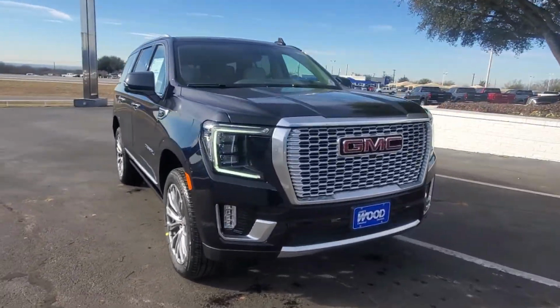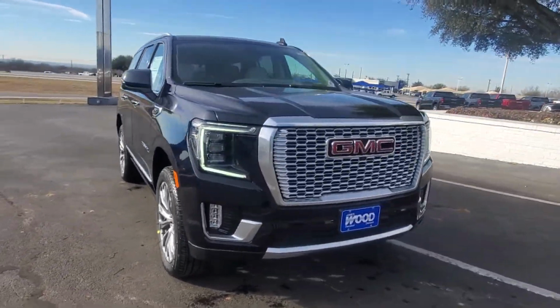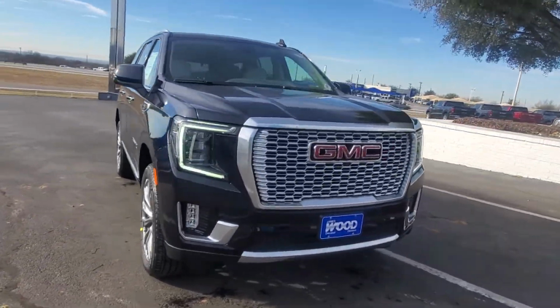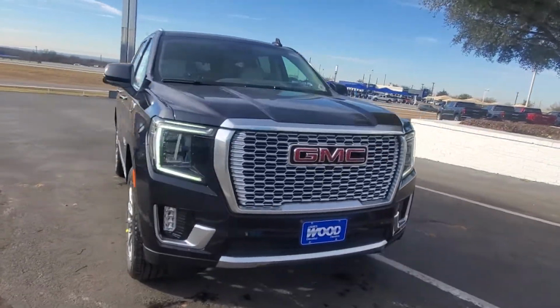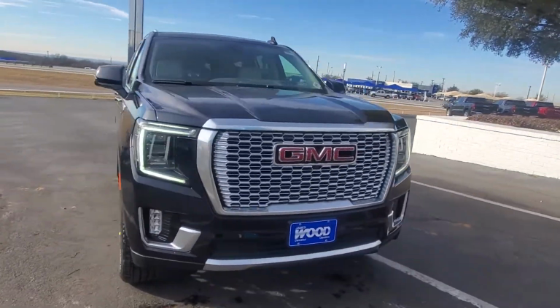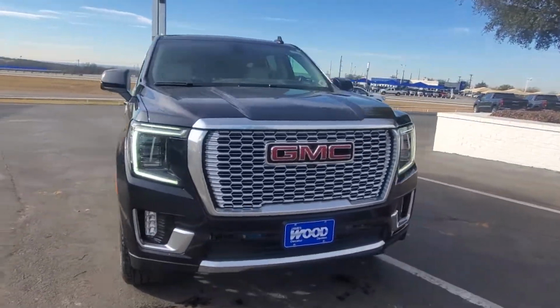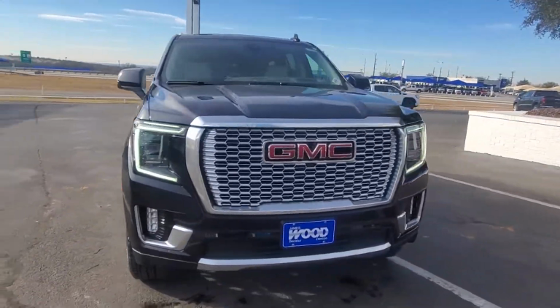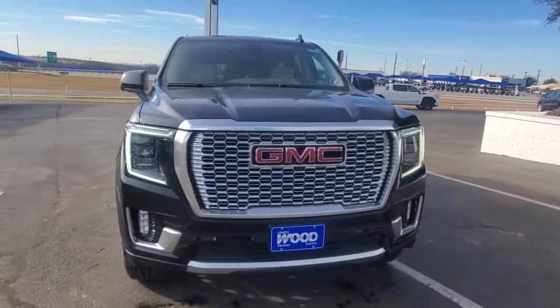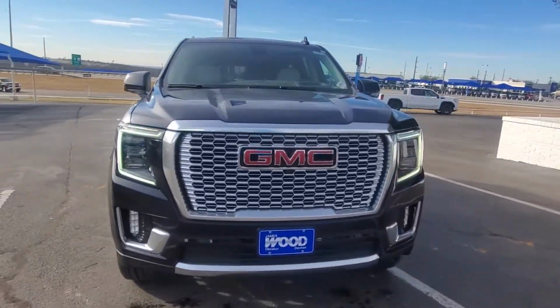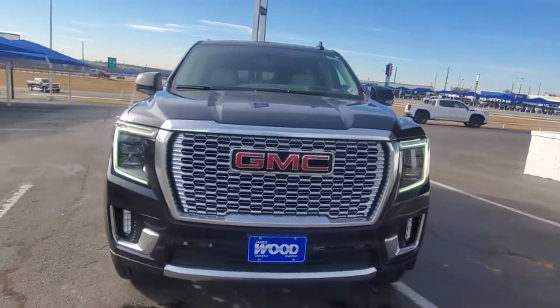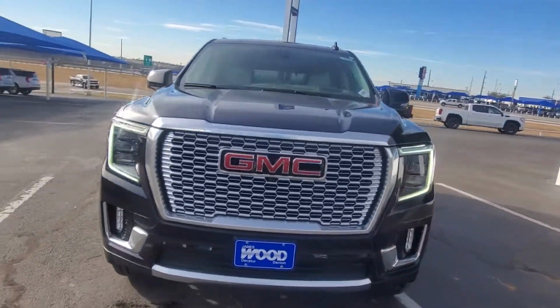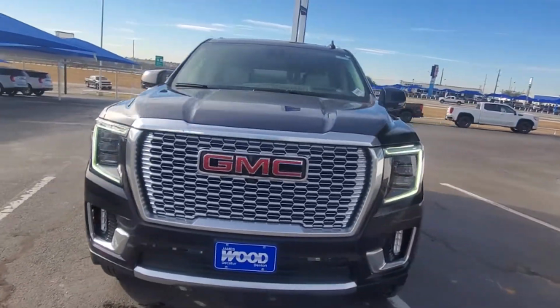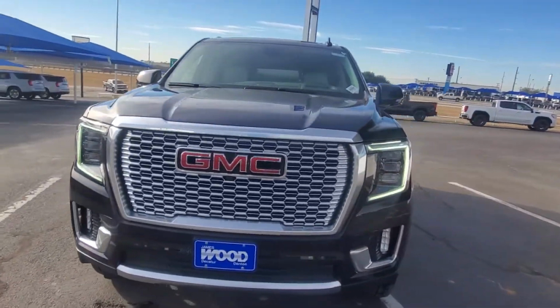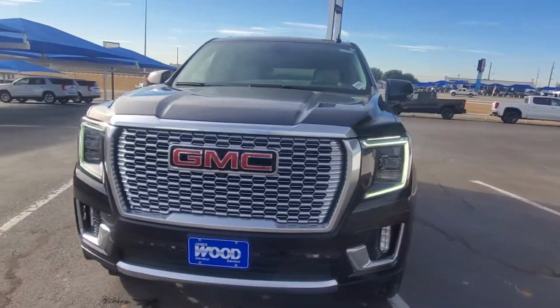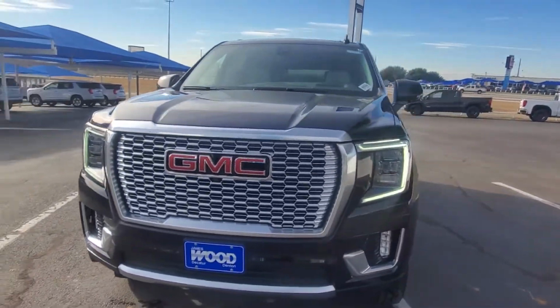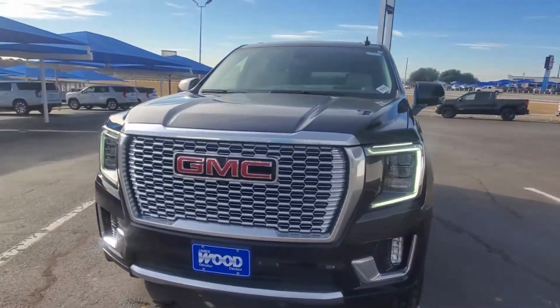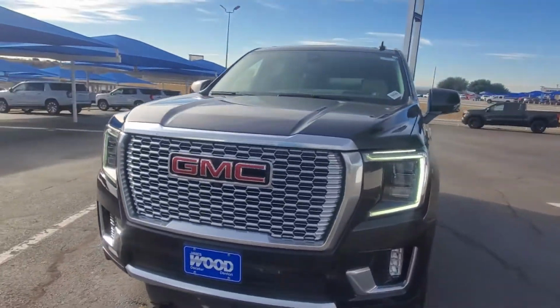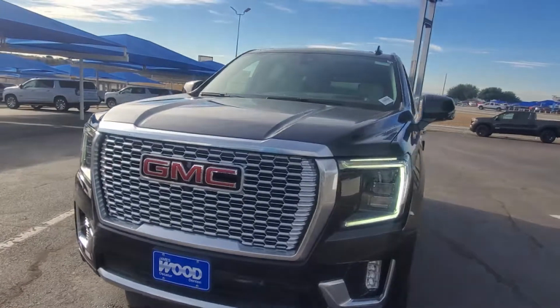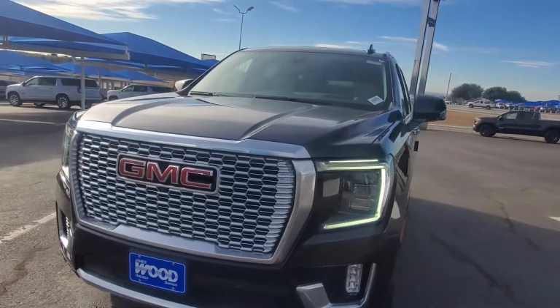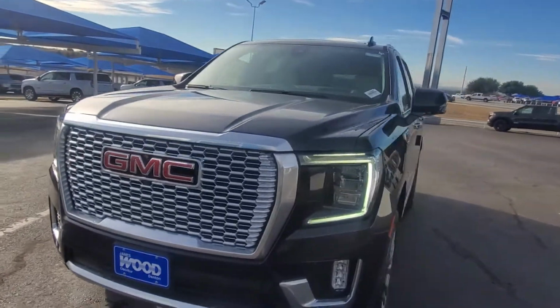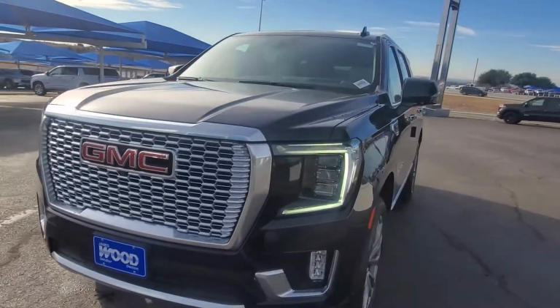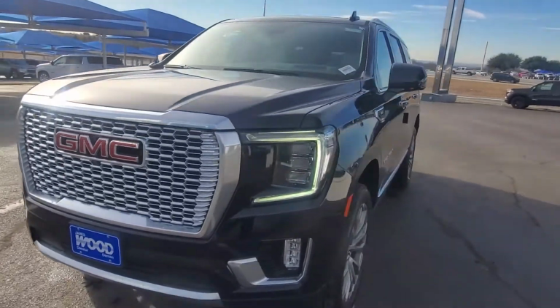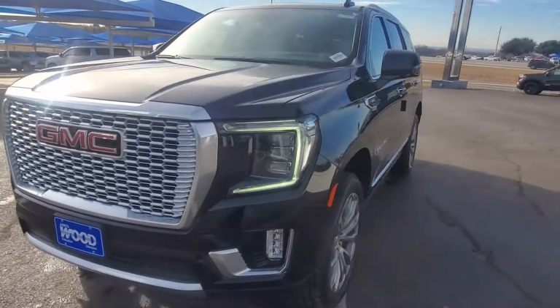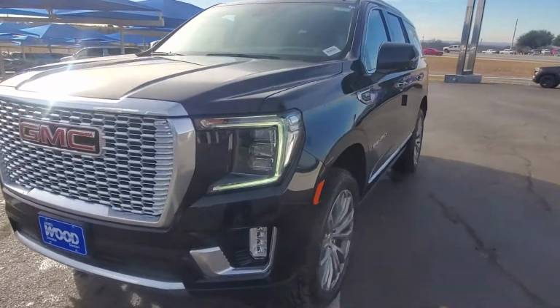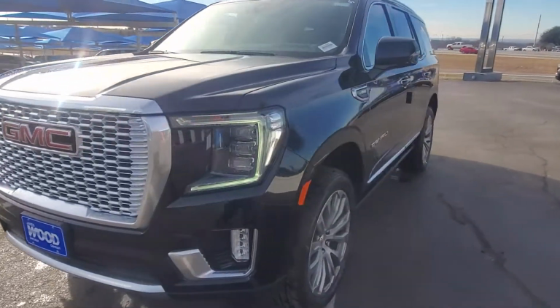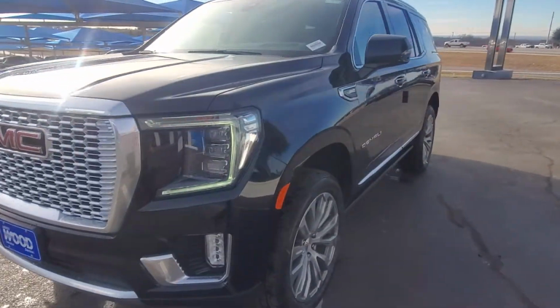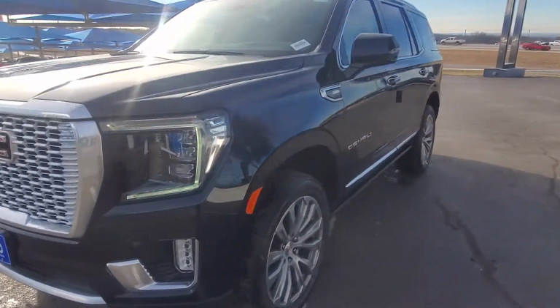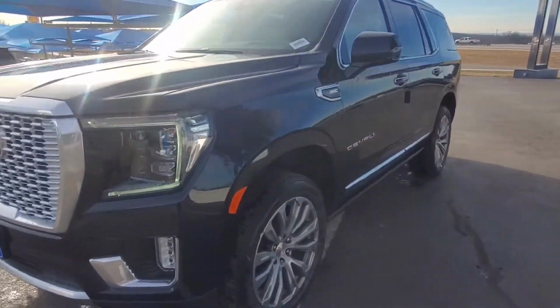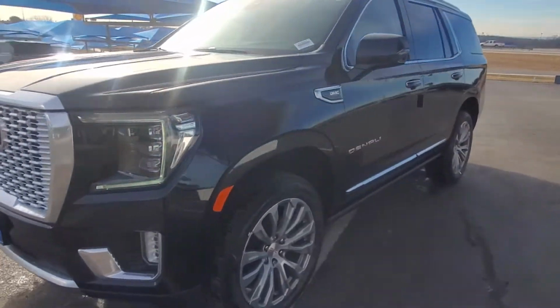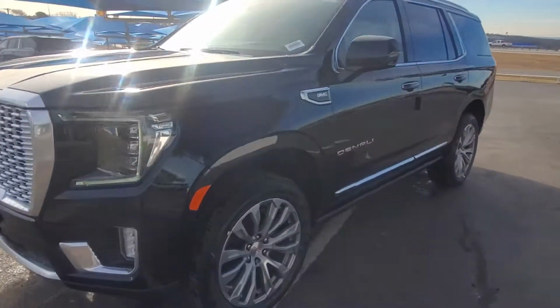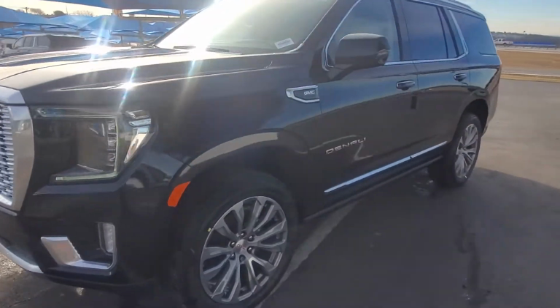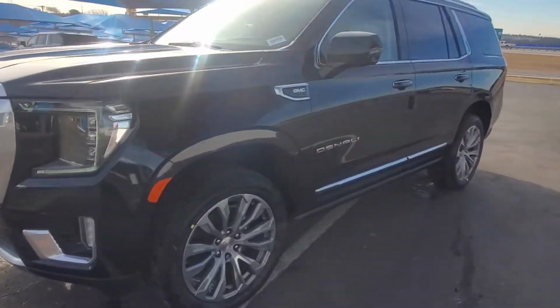Got that nice Denali grille. Sorry about the background — leaf blowers today made this crew.